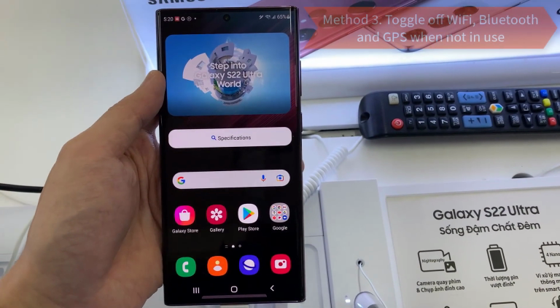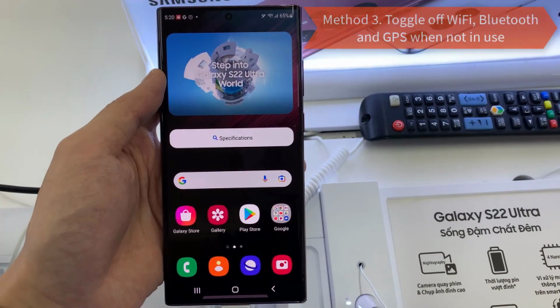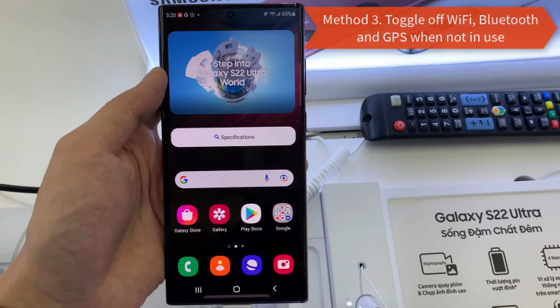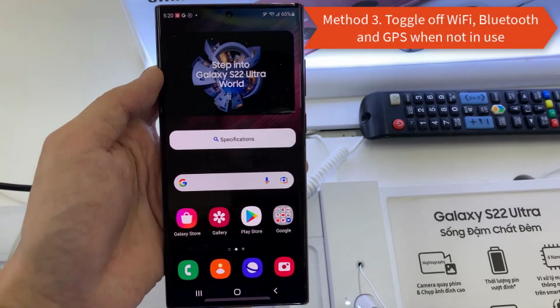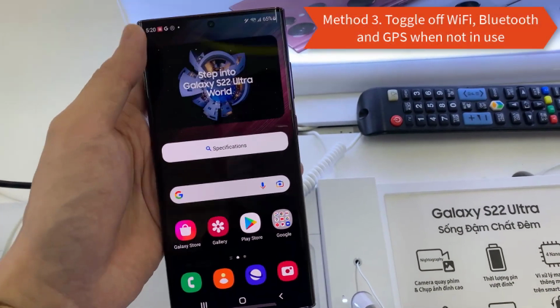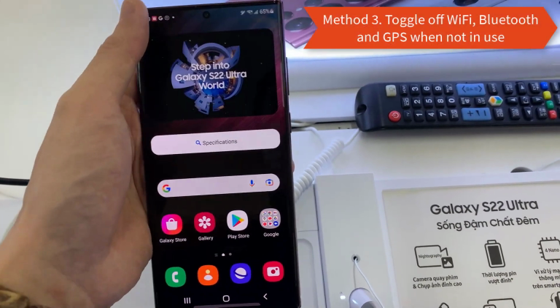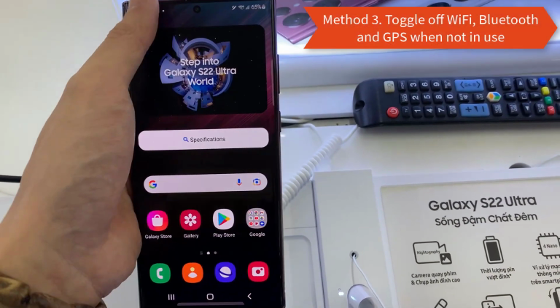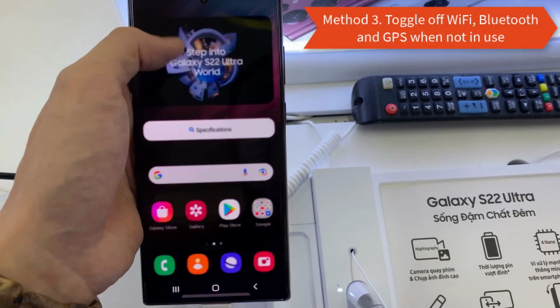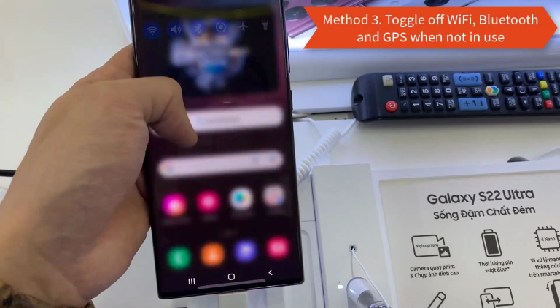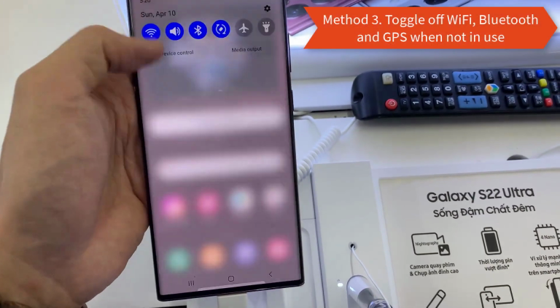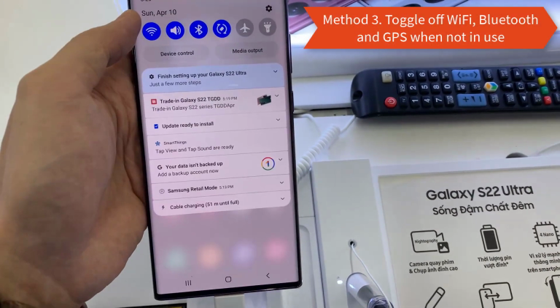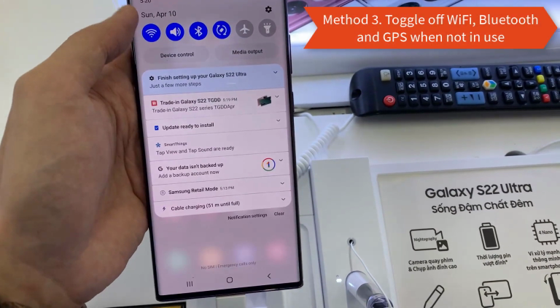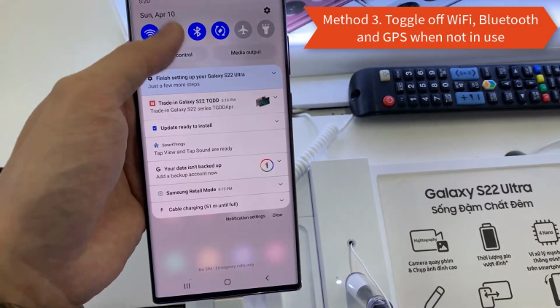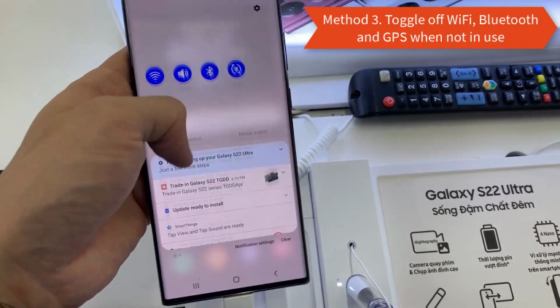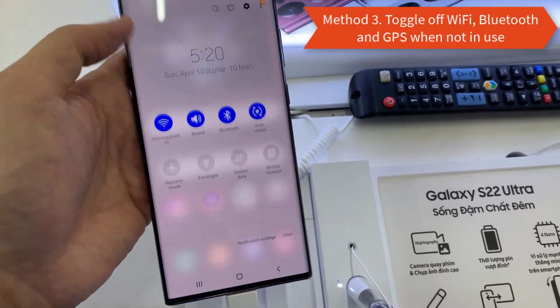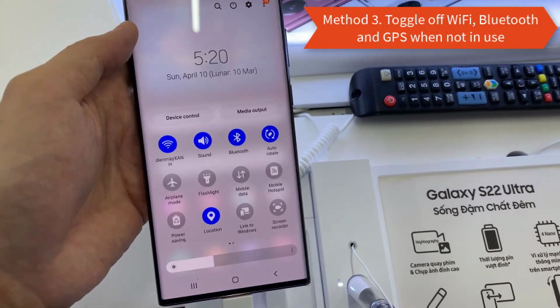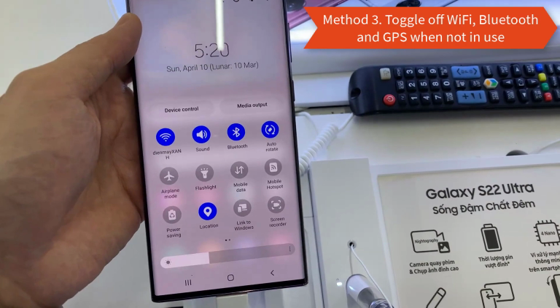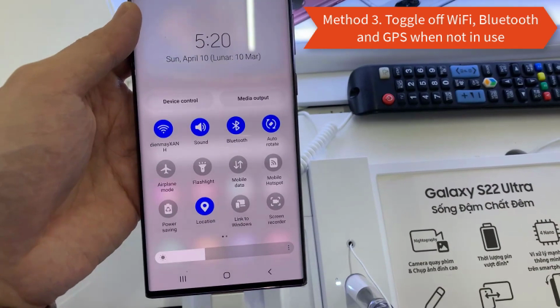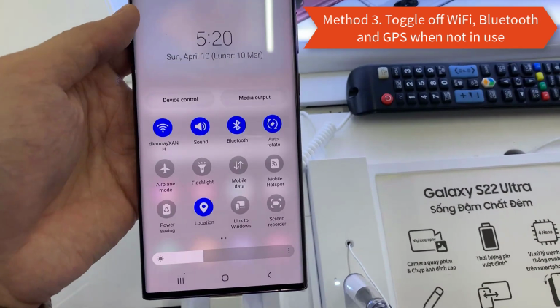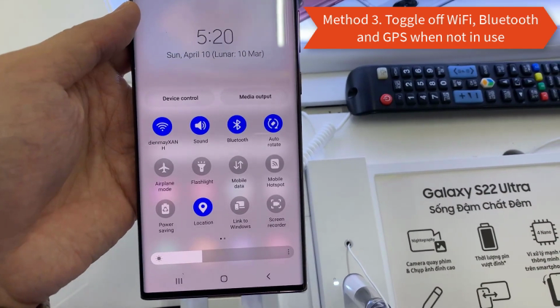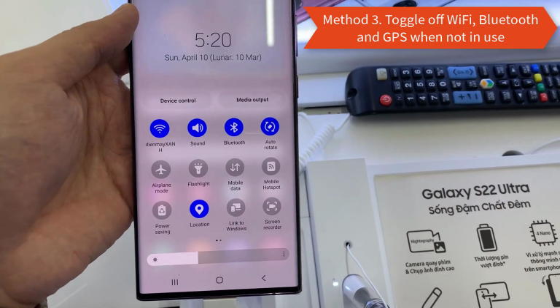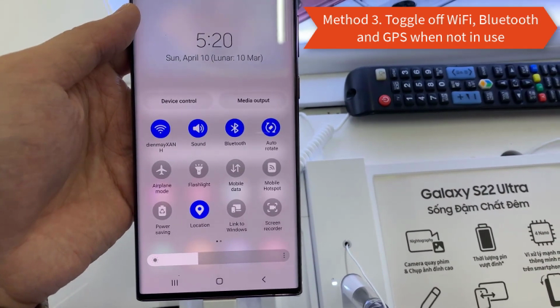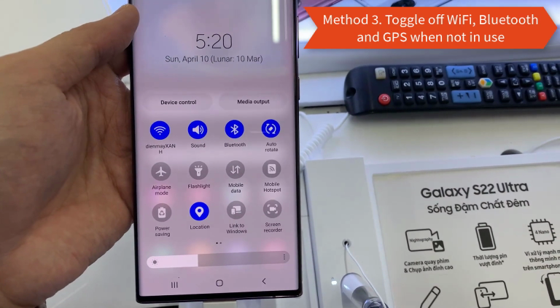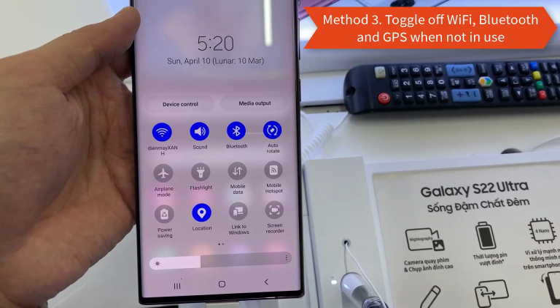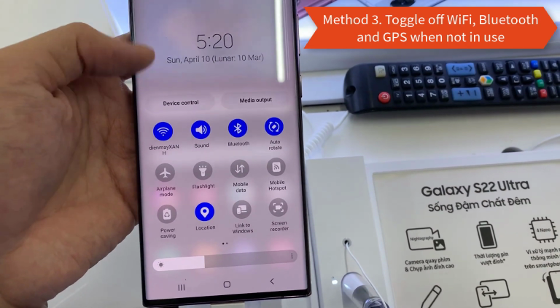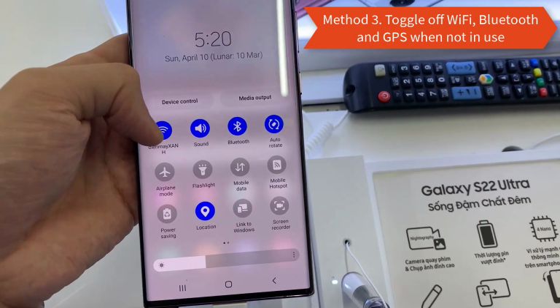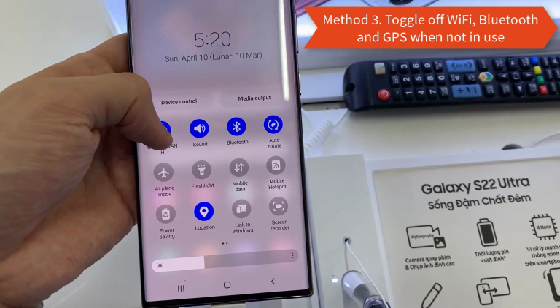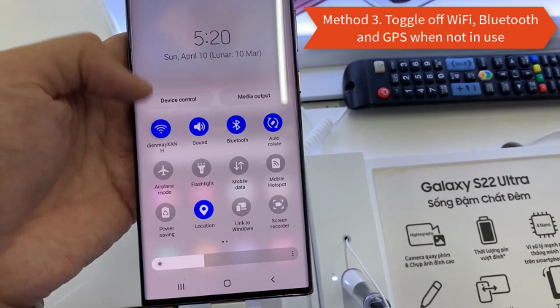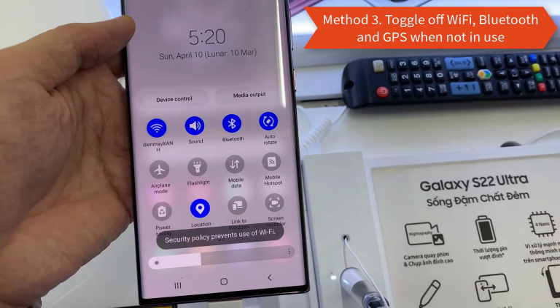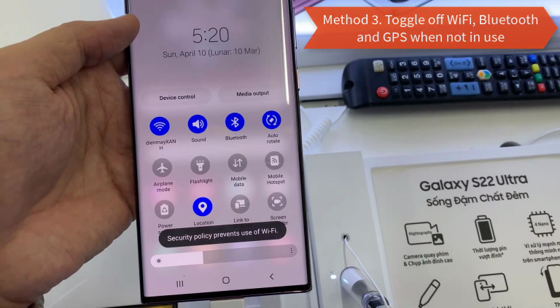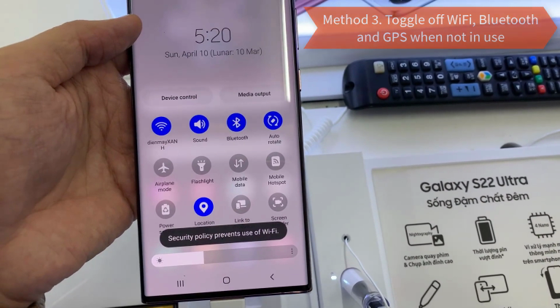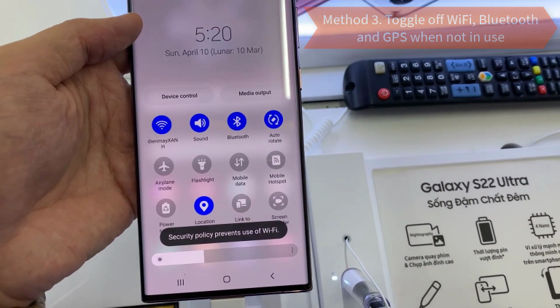Method 3: Switch off Wi-Fi, Bluetooth, and GPS if you don't need them, as each regular check for a signal uses power.